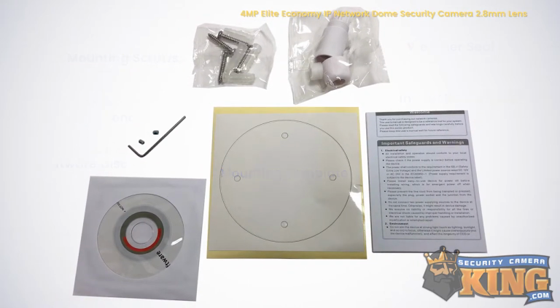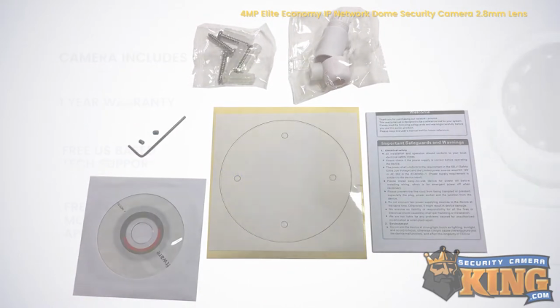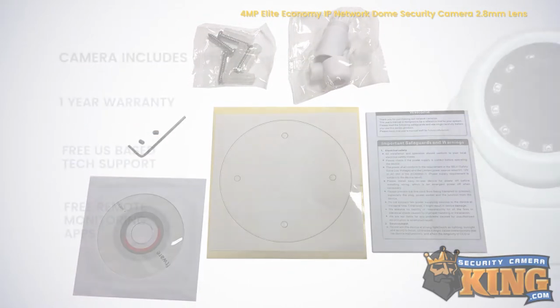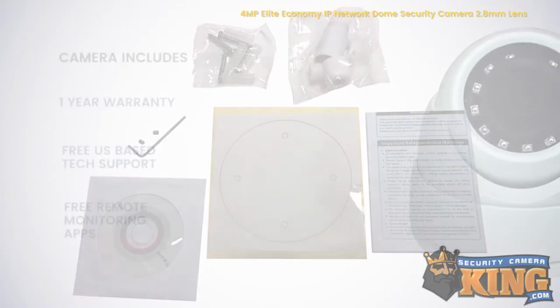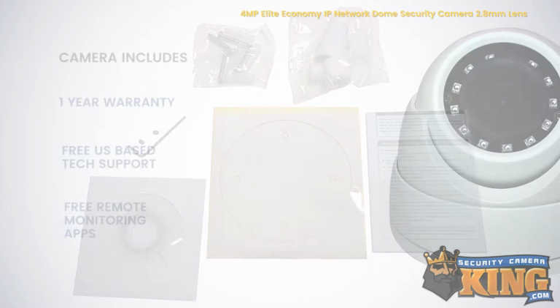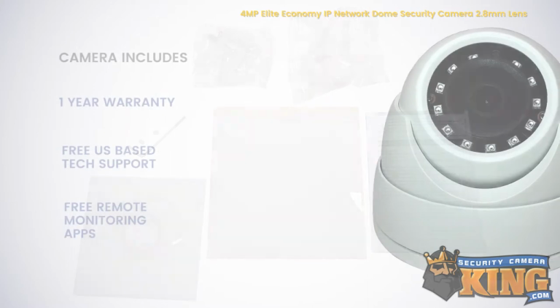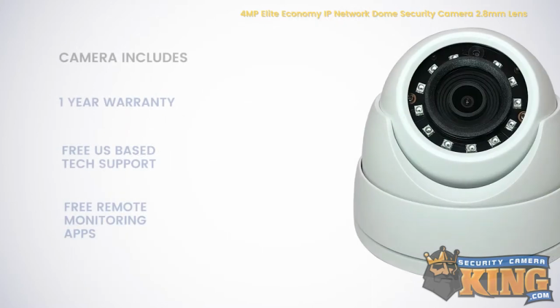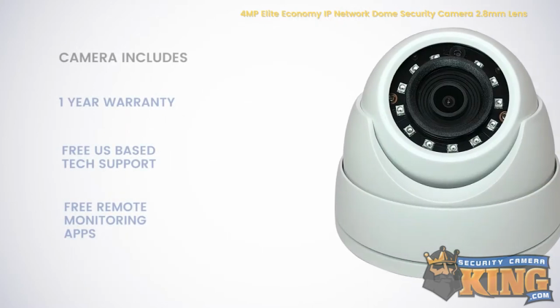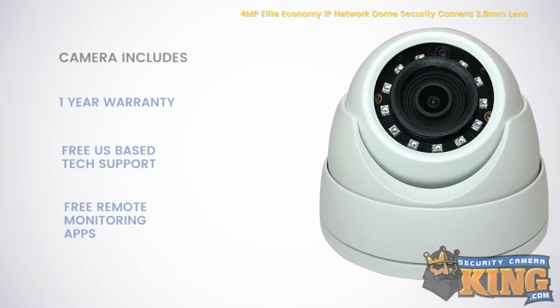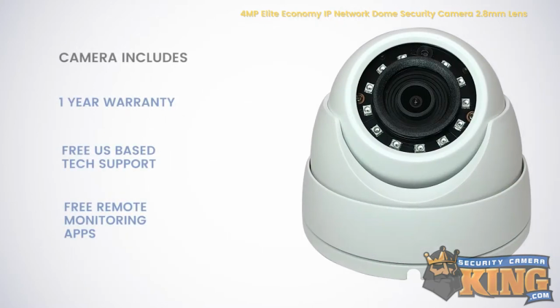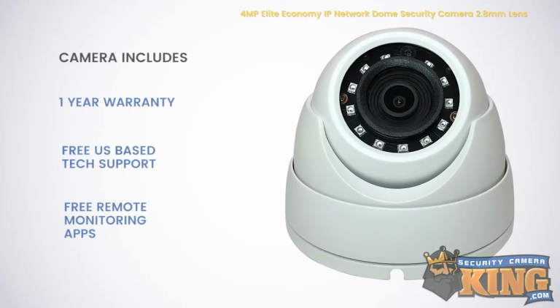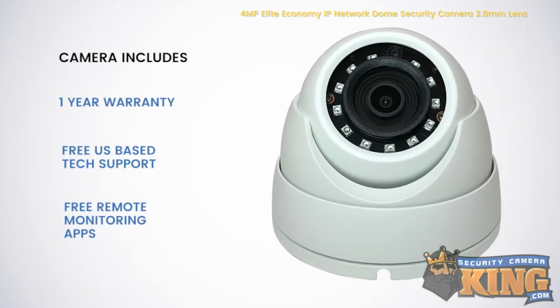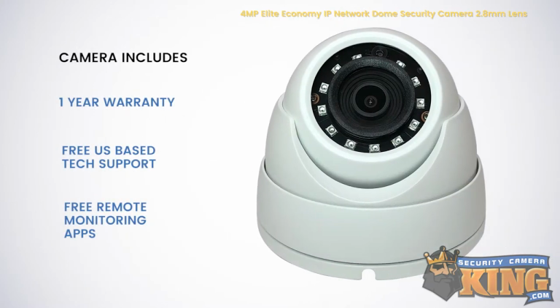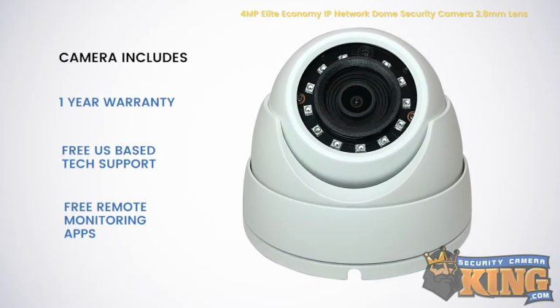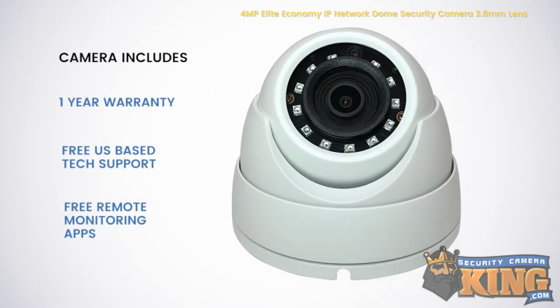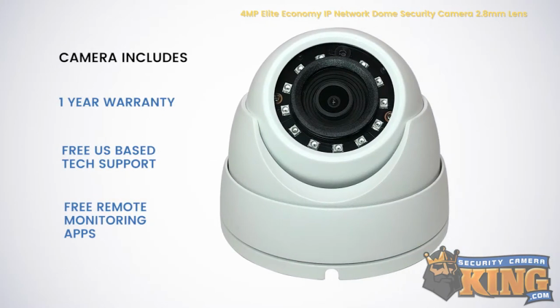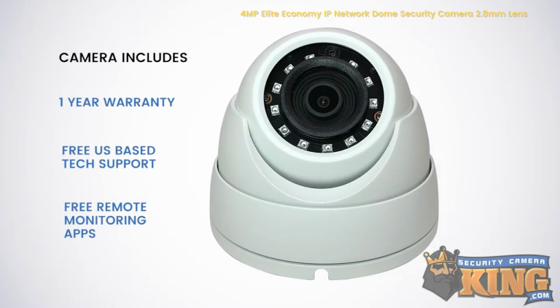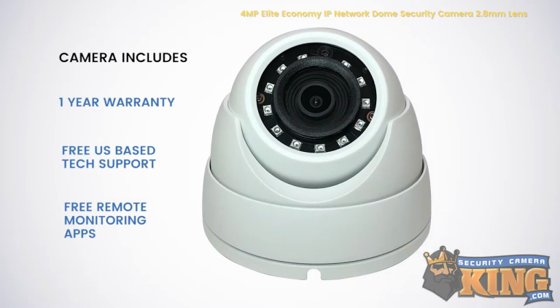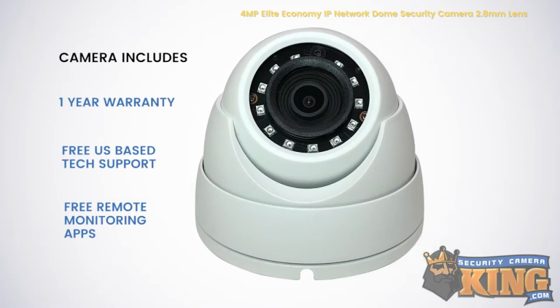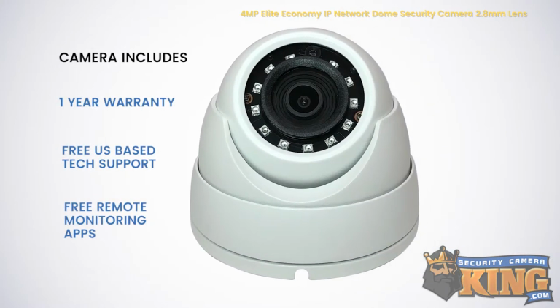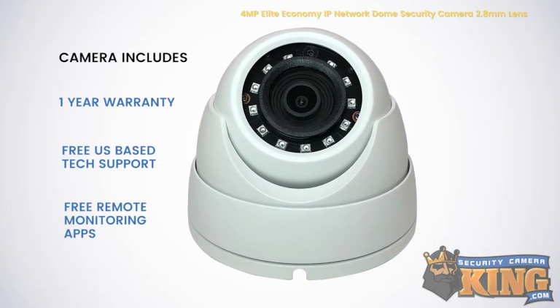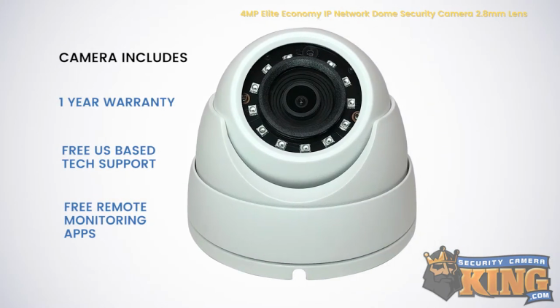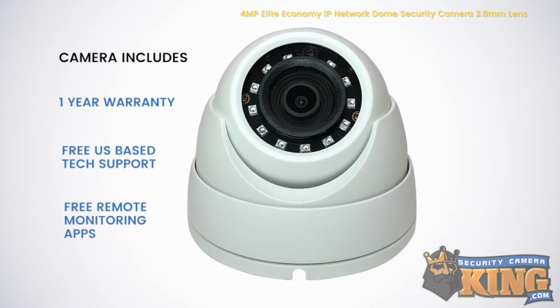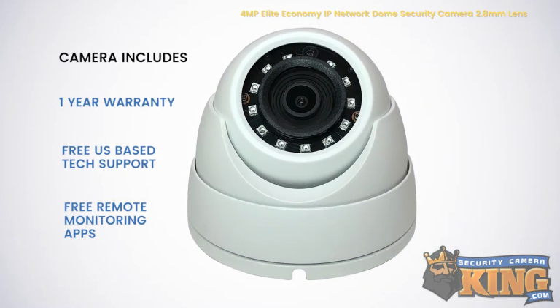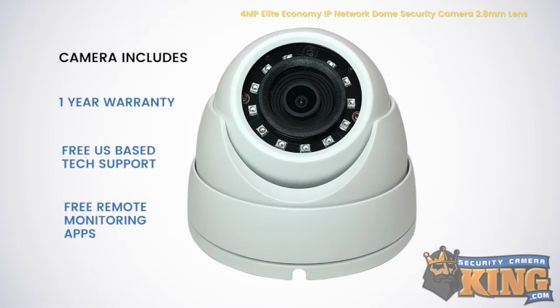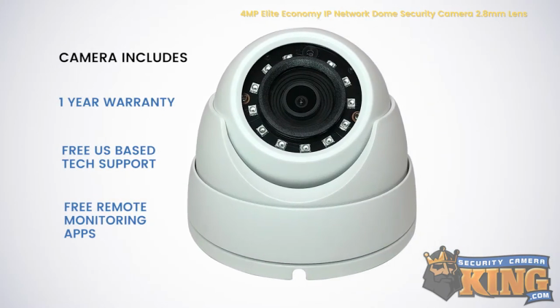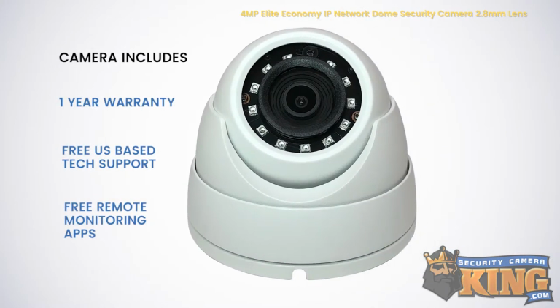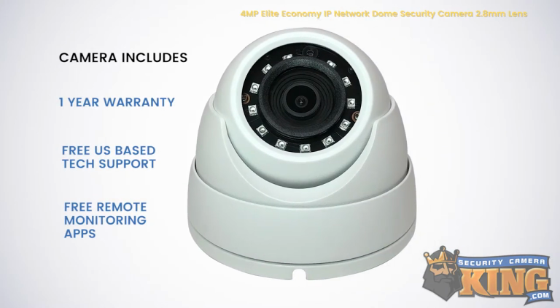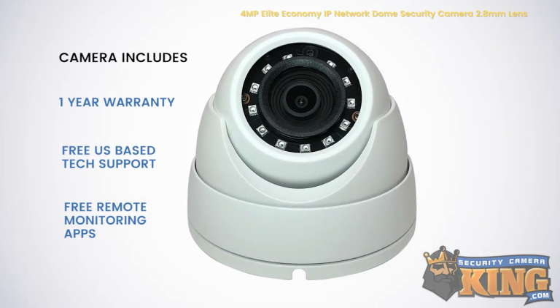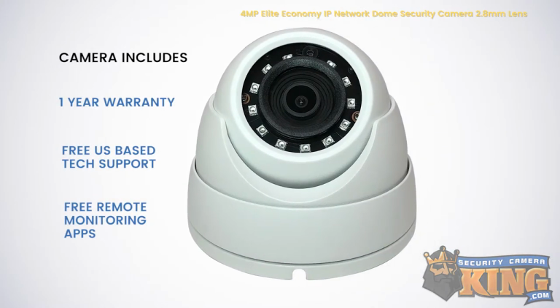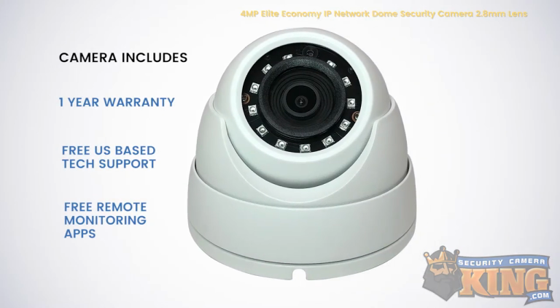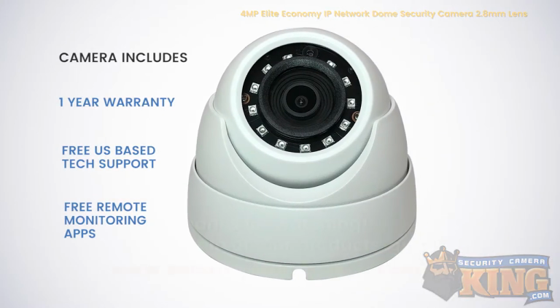This camera comes with a 1-year warranty, free US-based tech support, and free remote monitoring software.